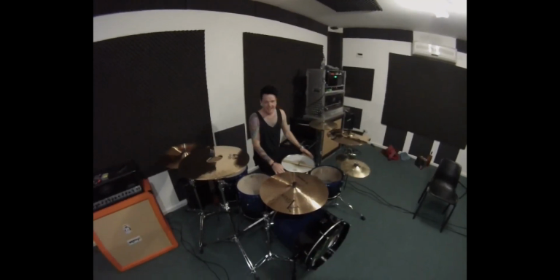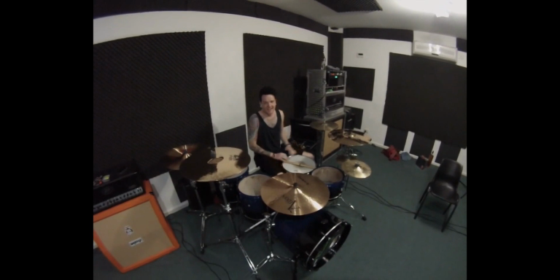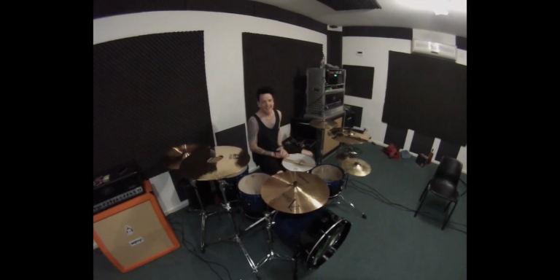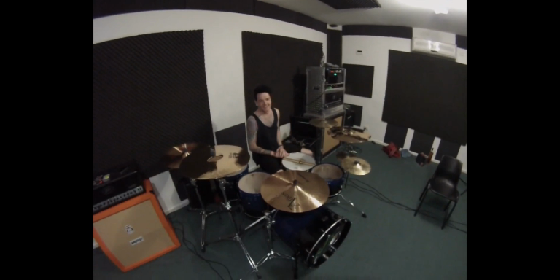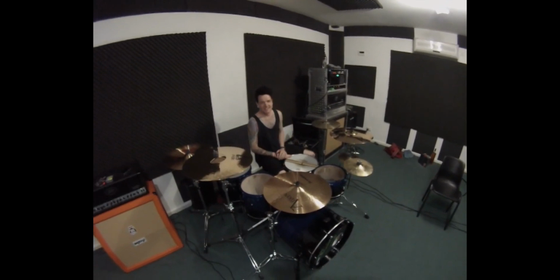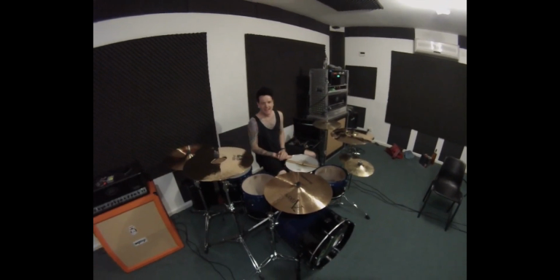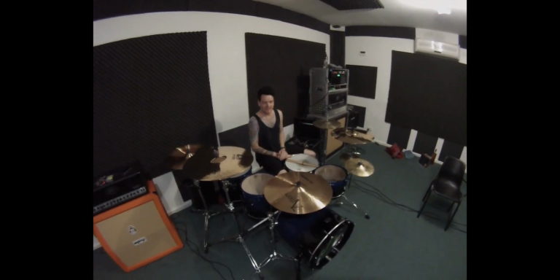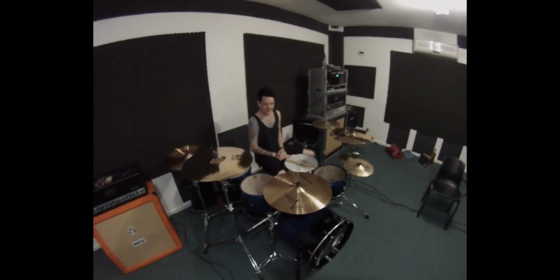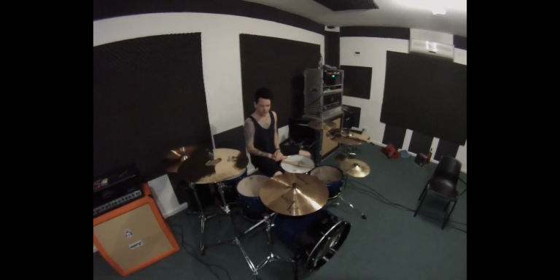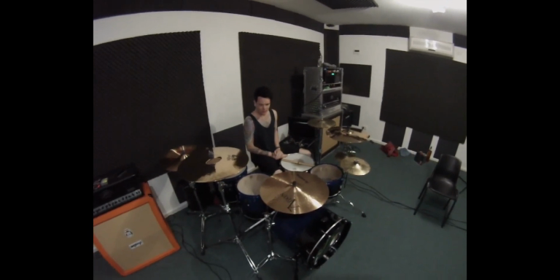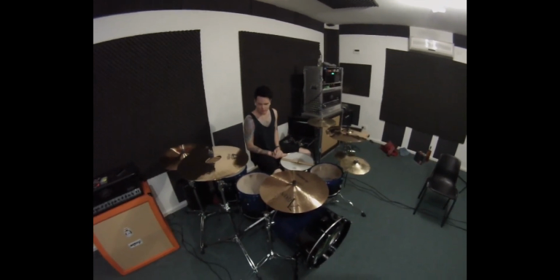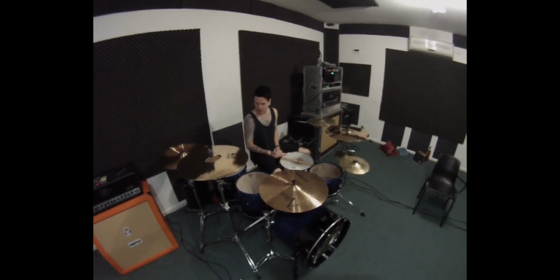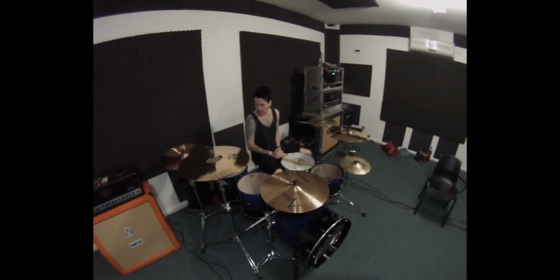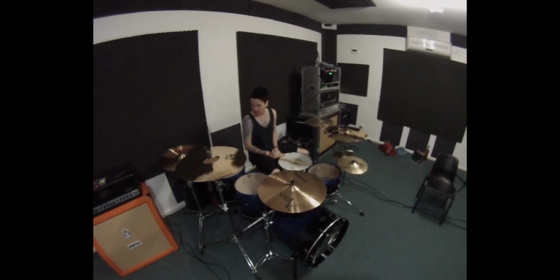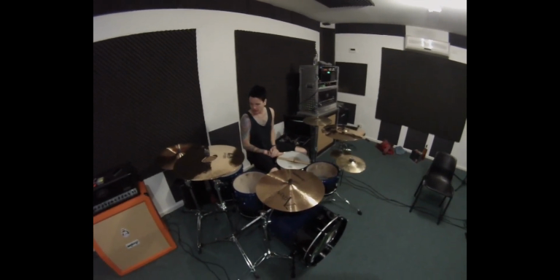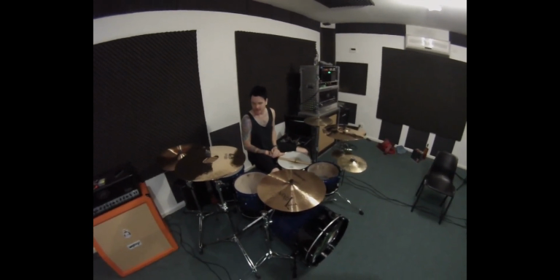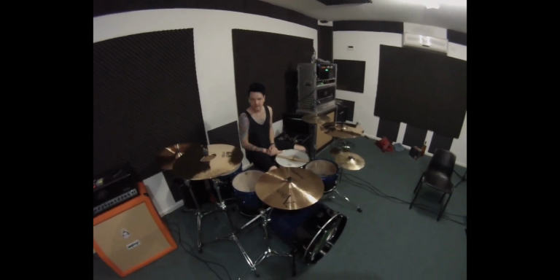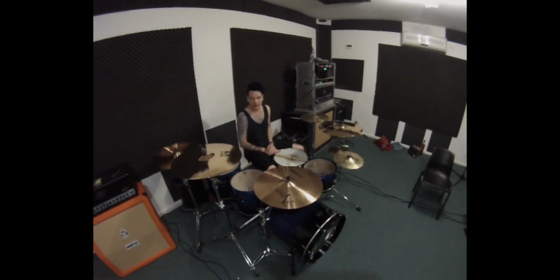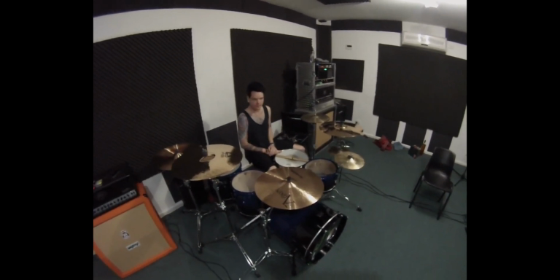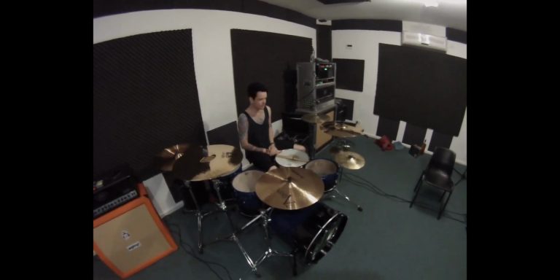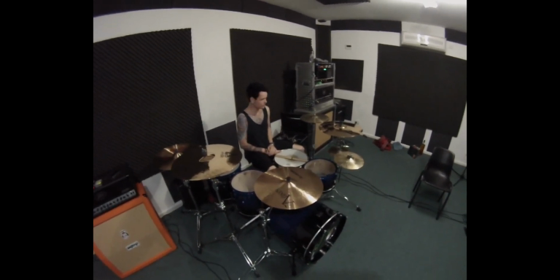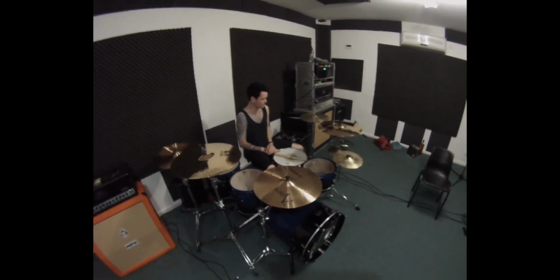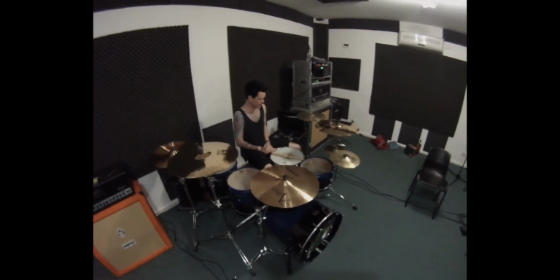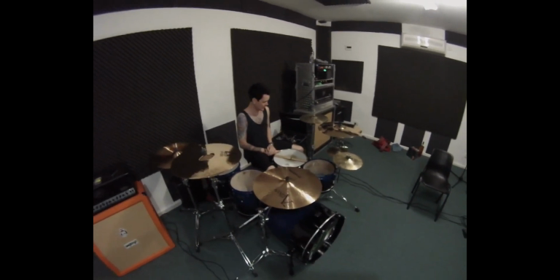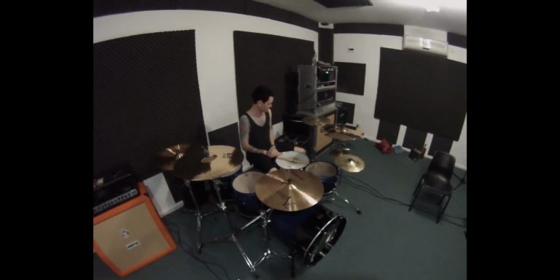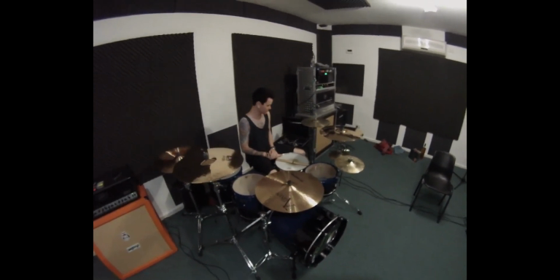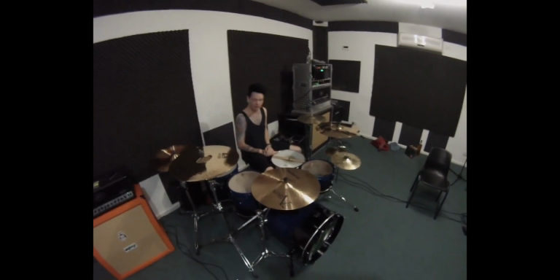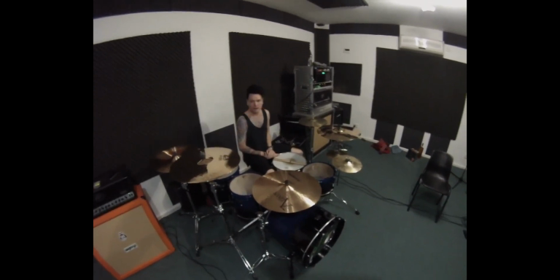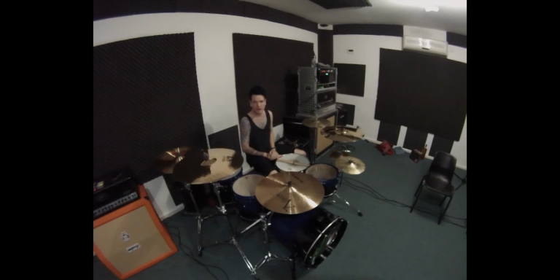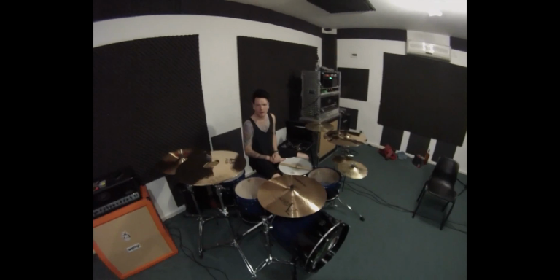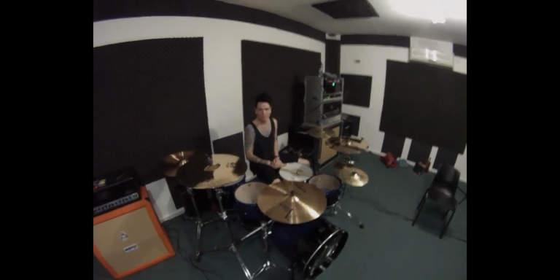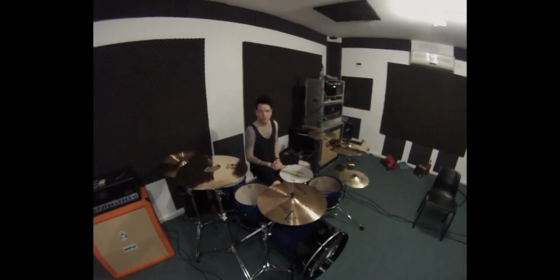Hey guys, Dan. I'm going to take you through a quick run through of my kit setup, cymbals, etc. I hope you enjoy.